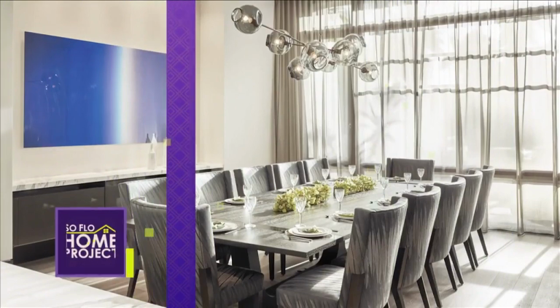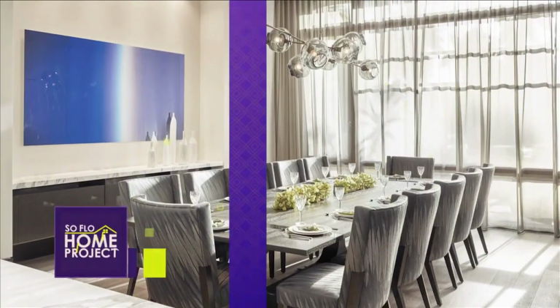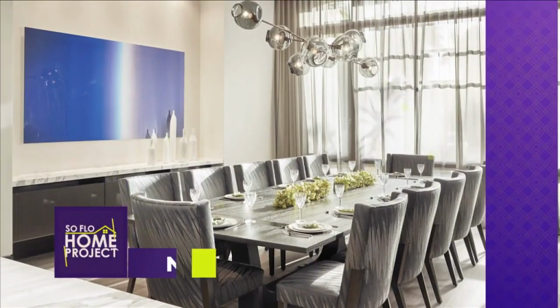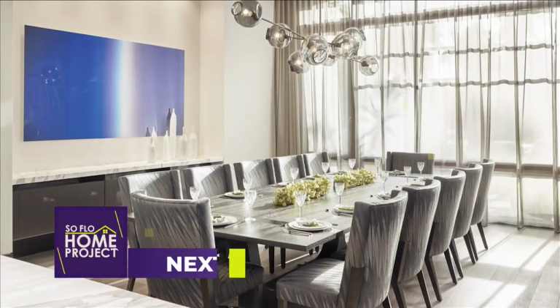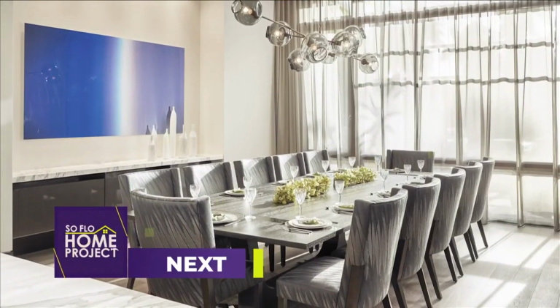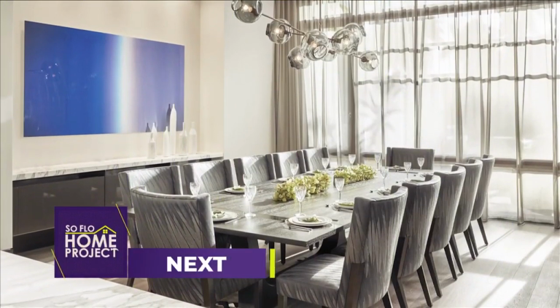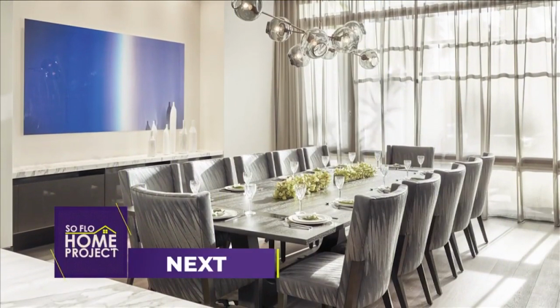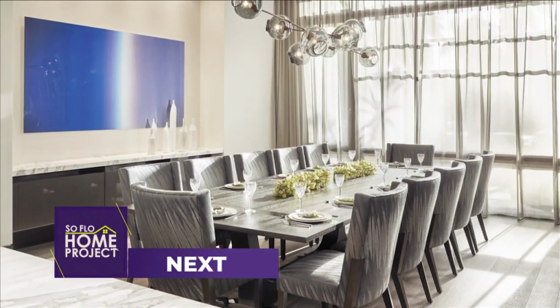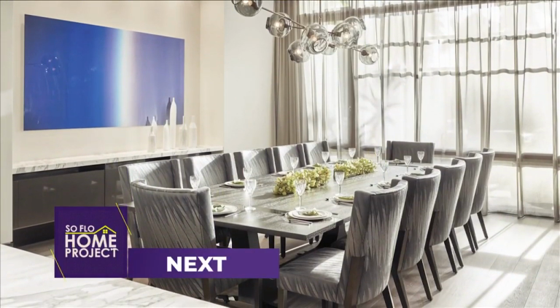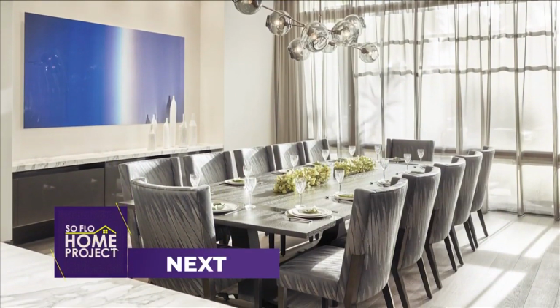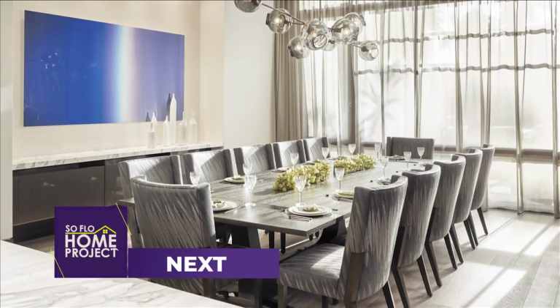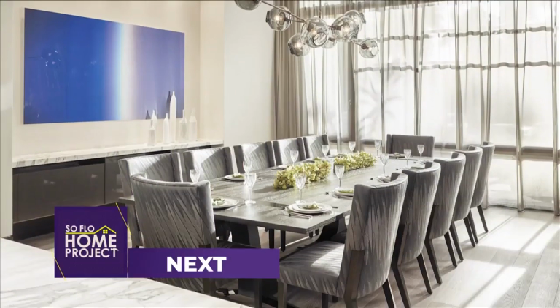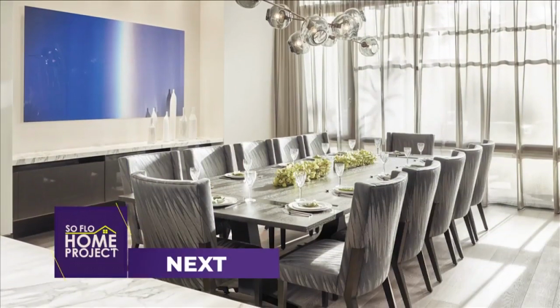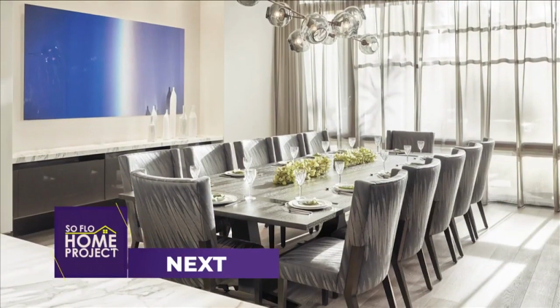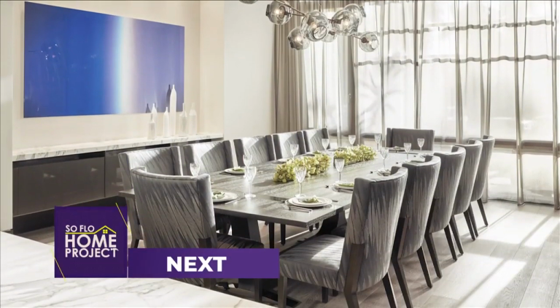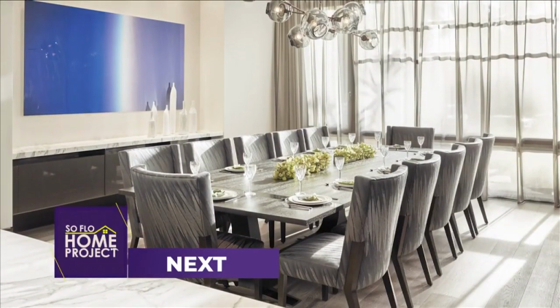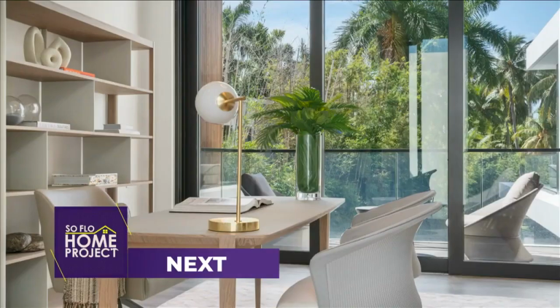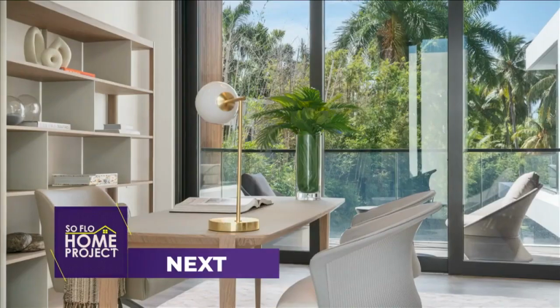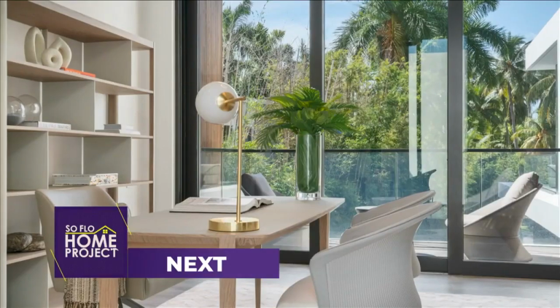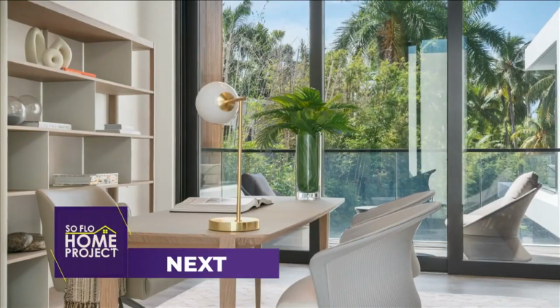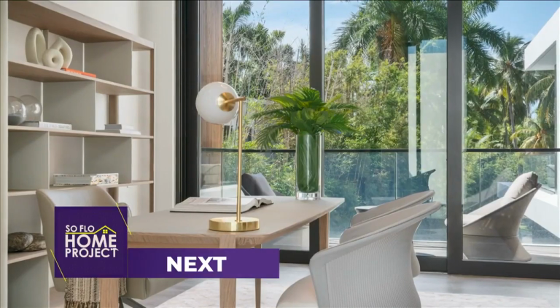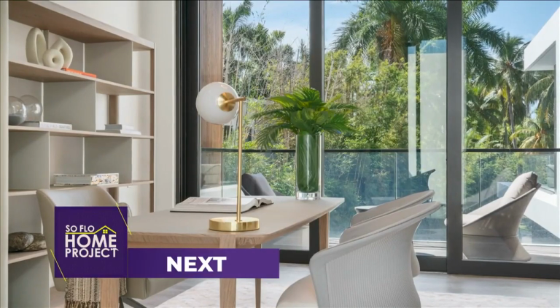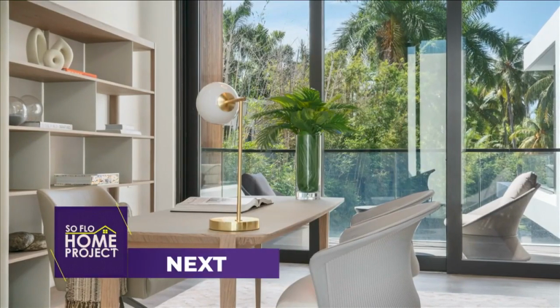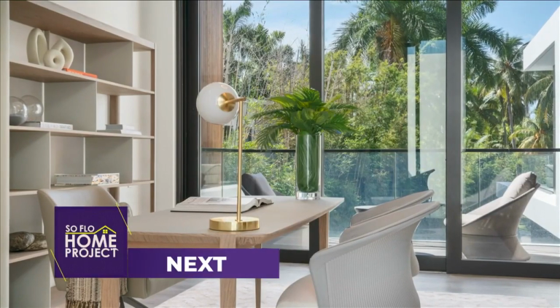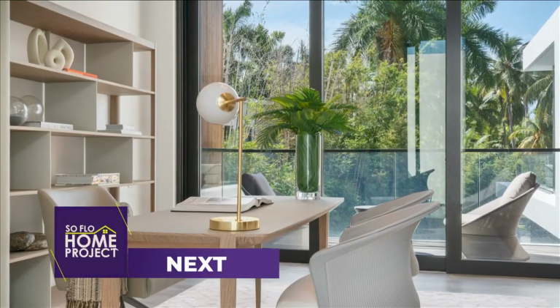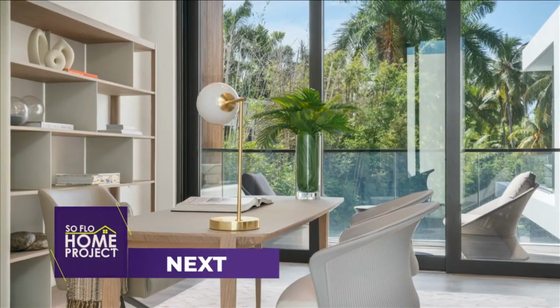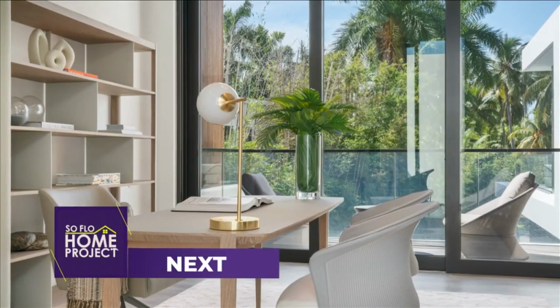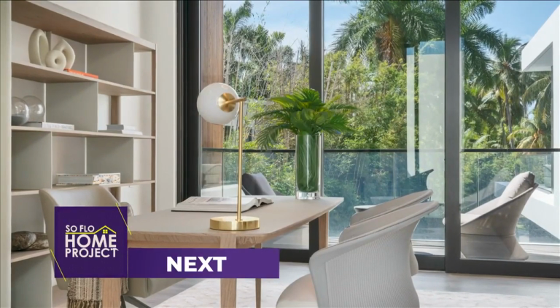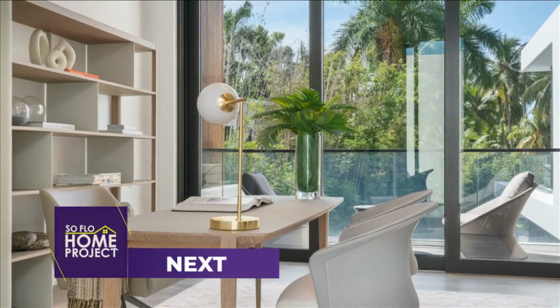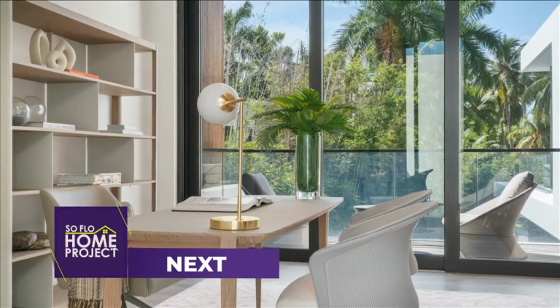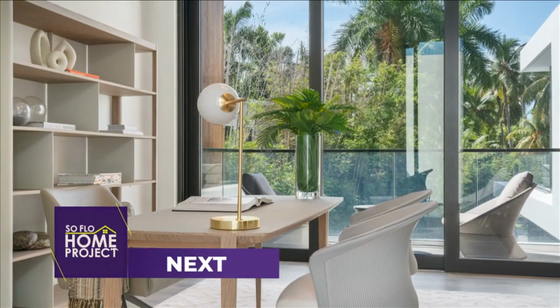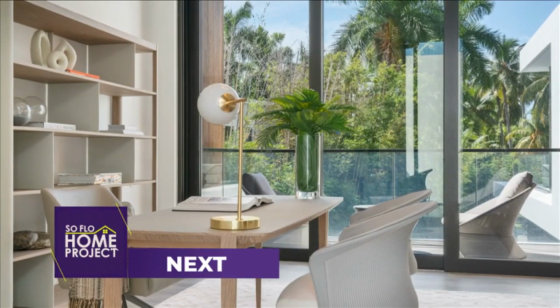Next on SoFlo Home Project, take note — I'm giving you my top furniture pieces to splurge on.